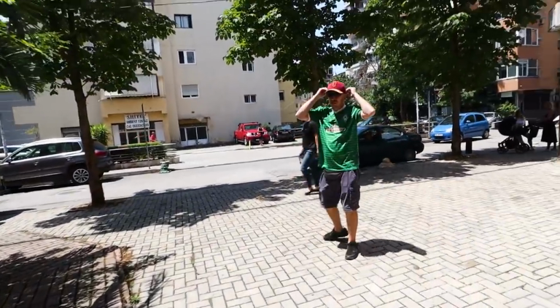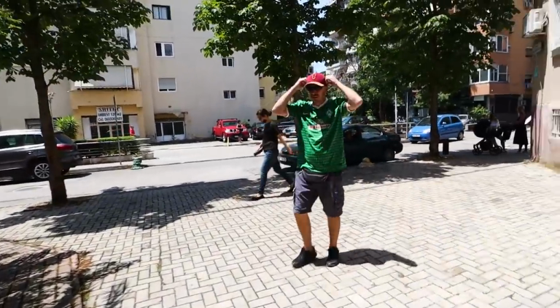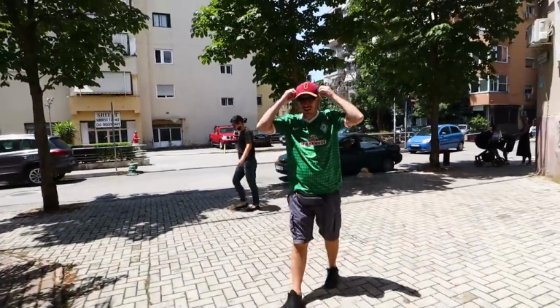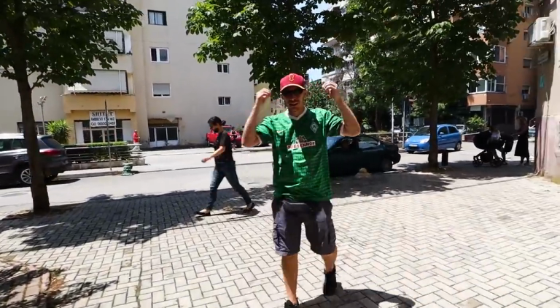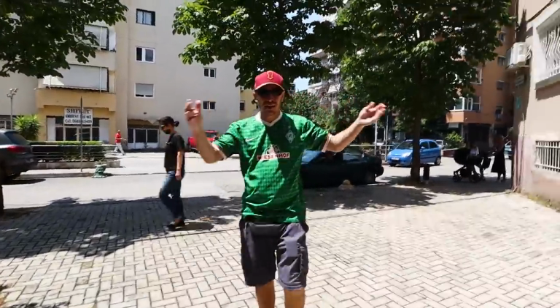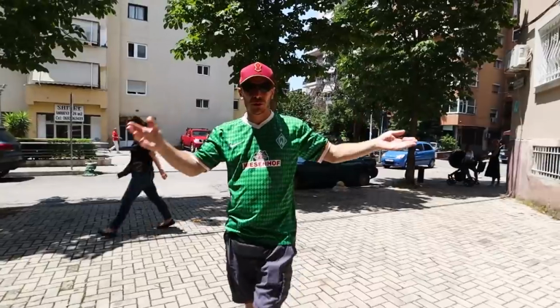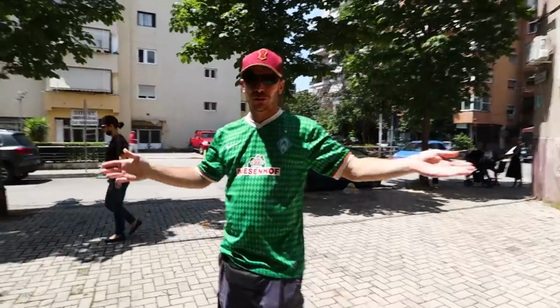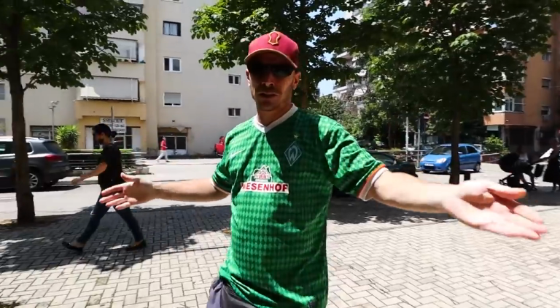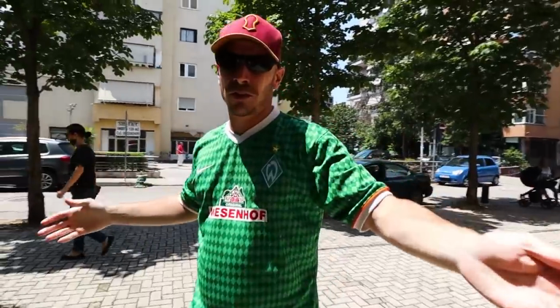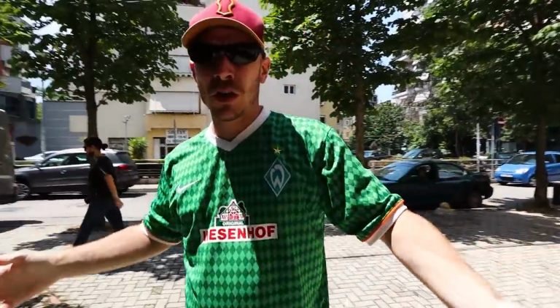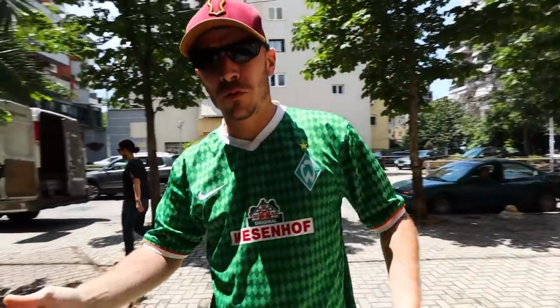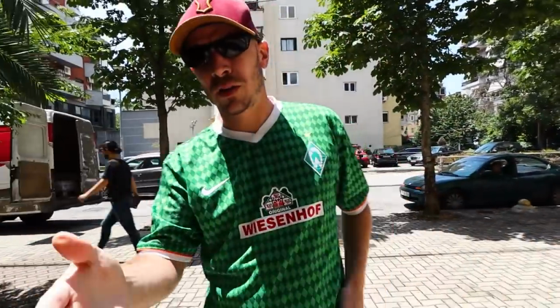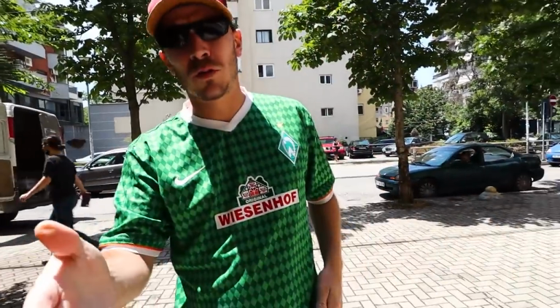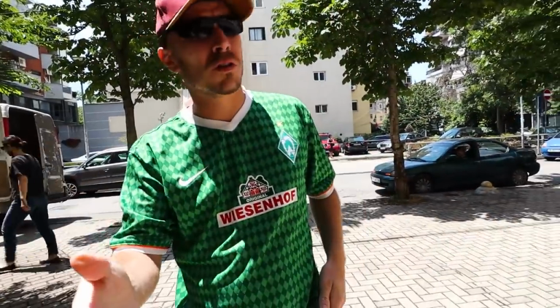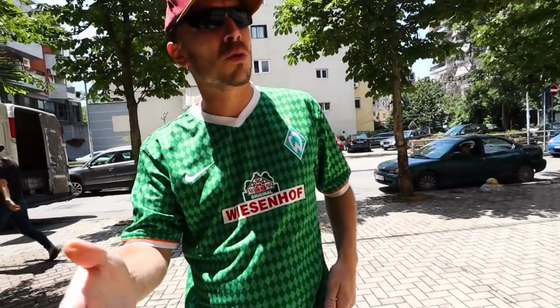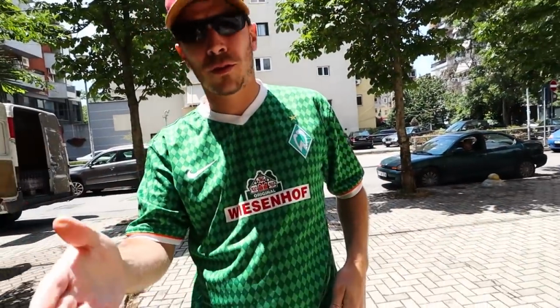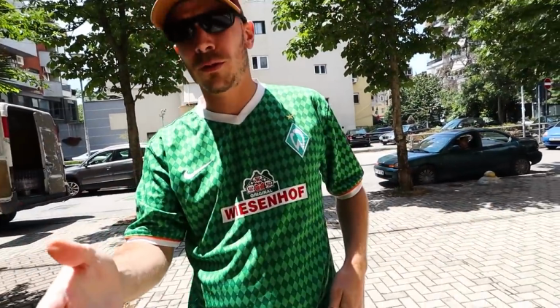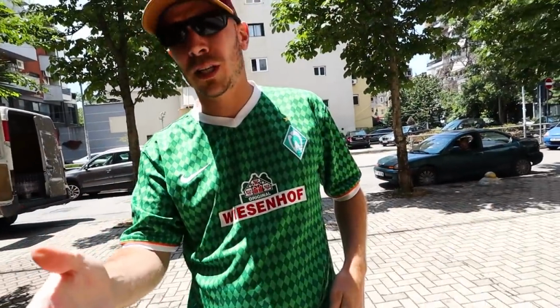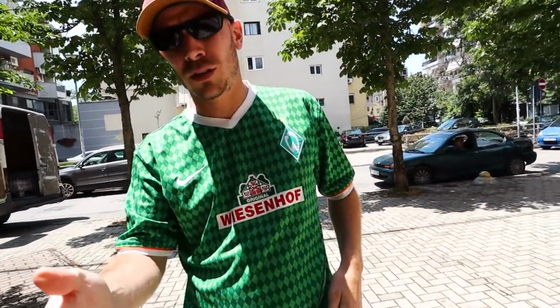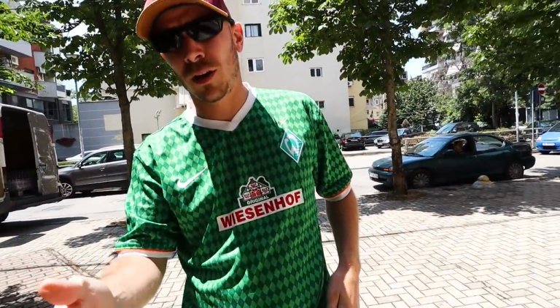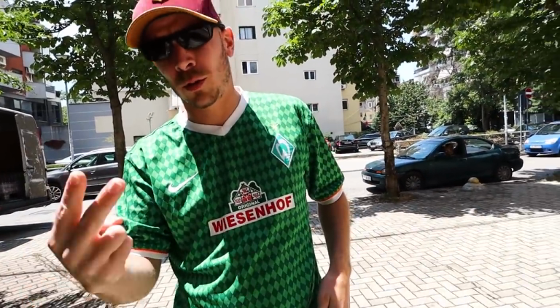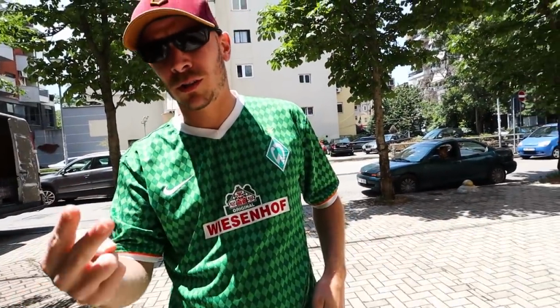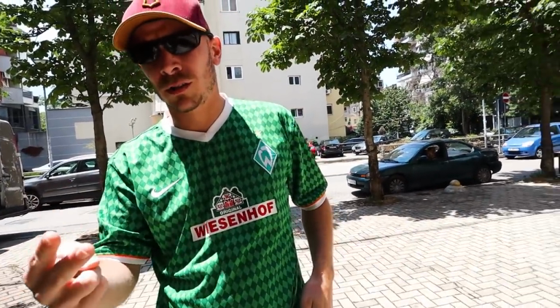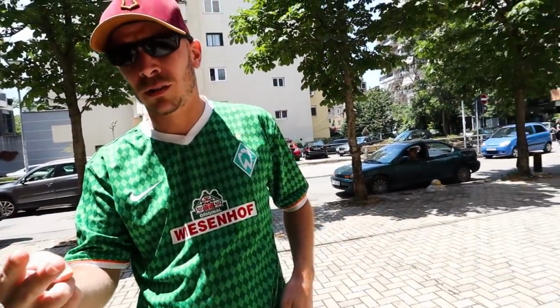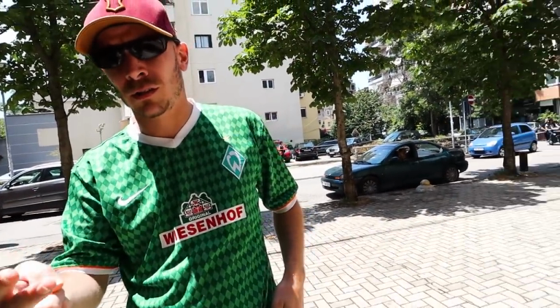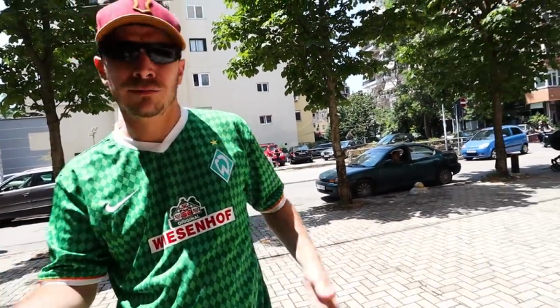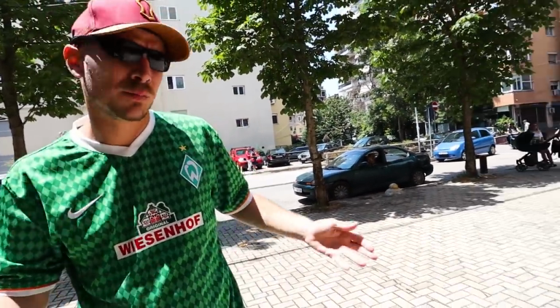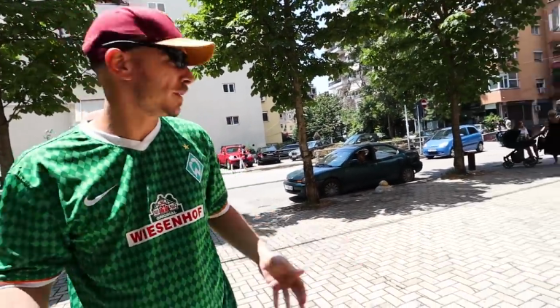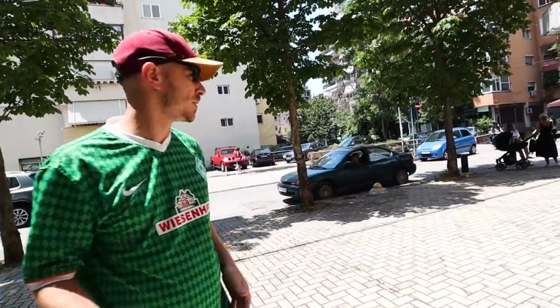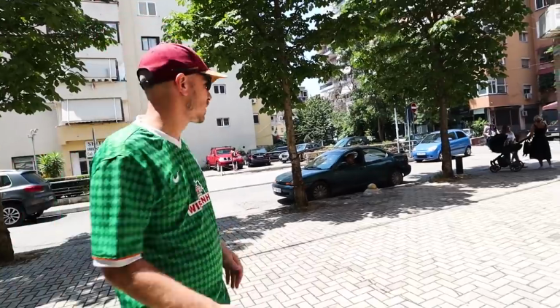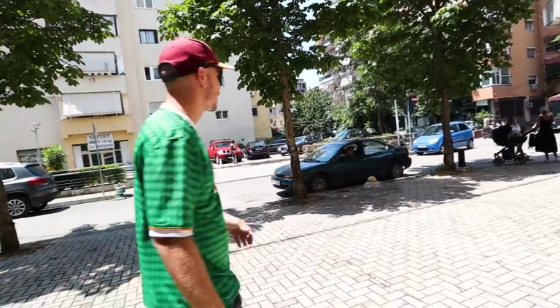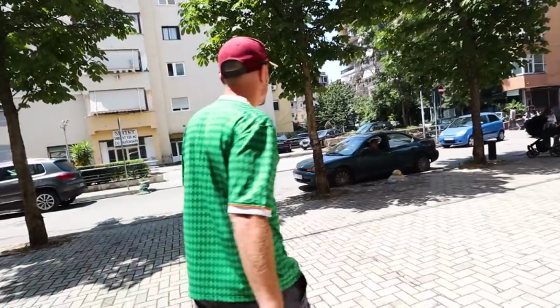Yet again a beautiful day in Tirana — we've been here for more than three weeks and we've seen rain twice. Pretty fantastic. Okay, let's go.